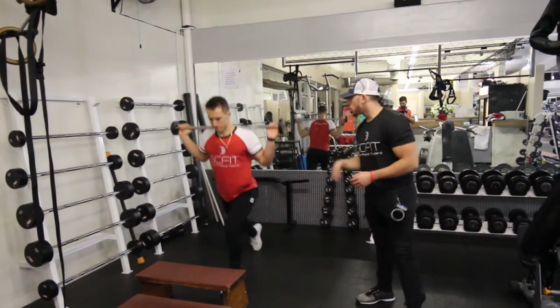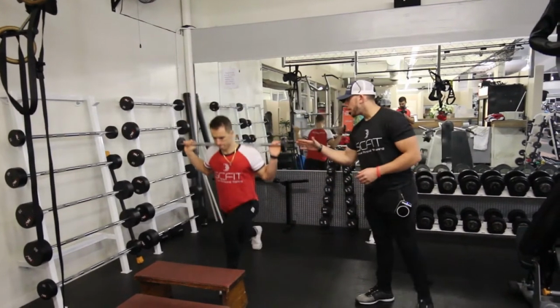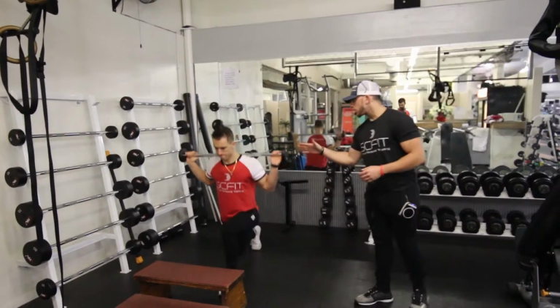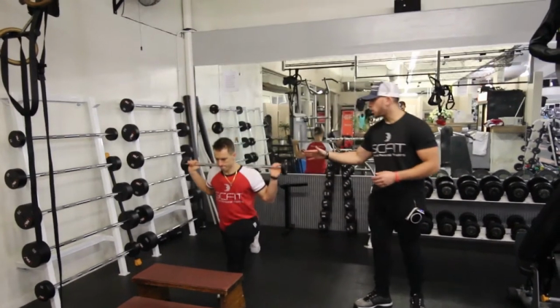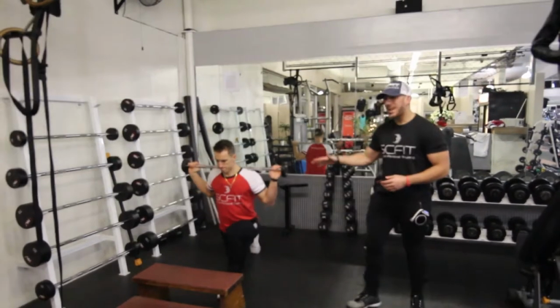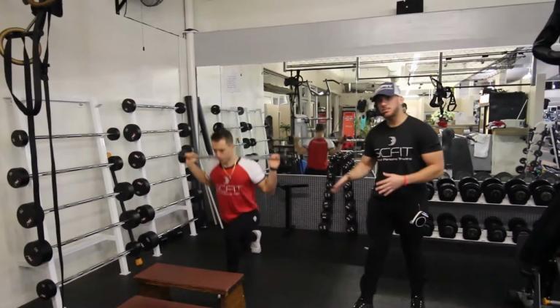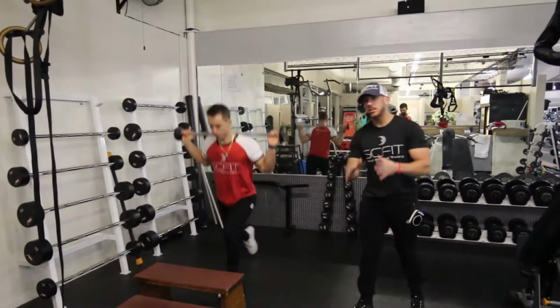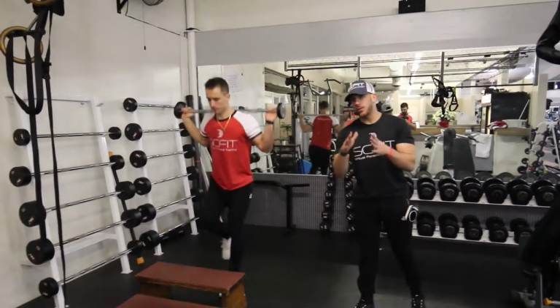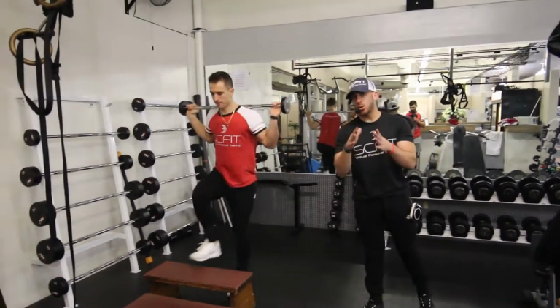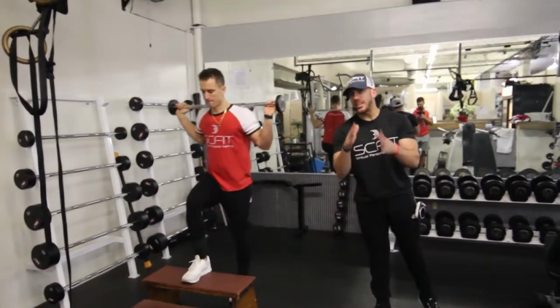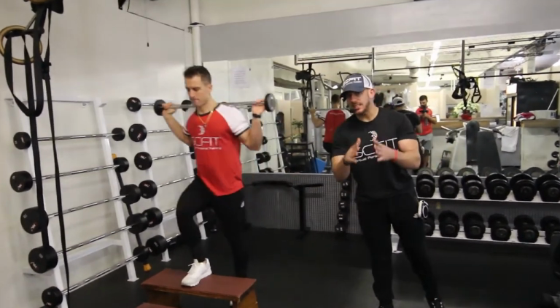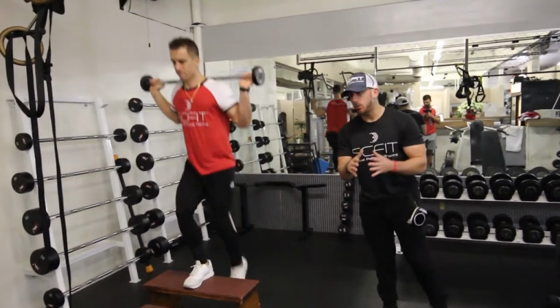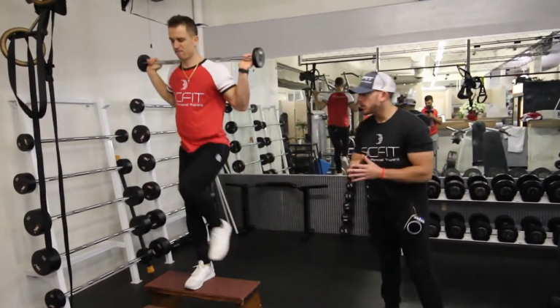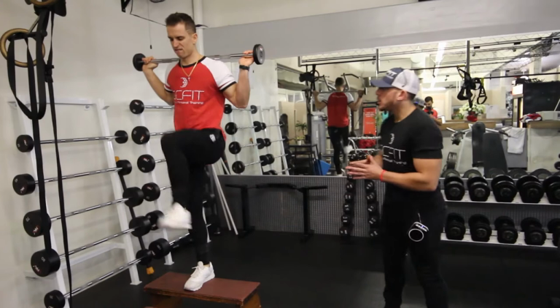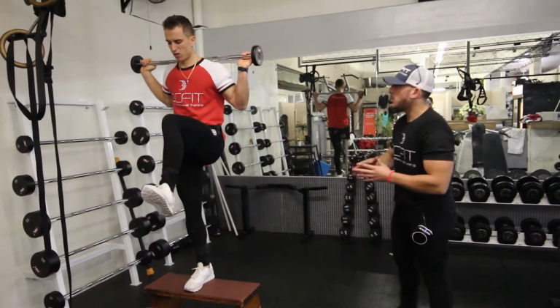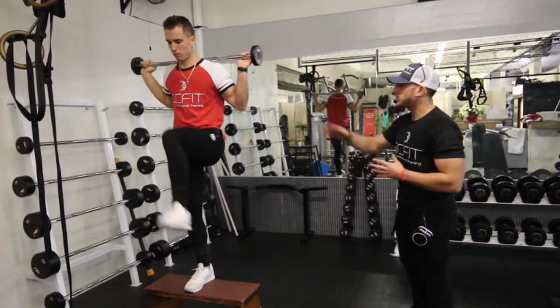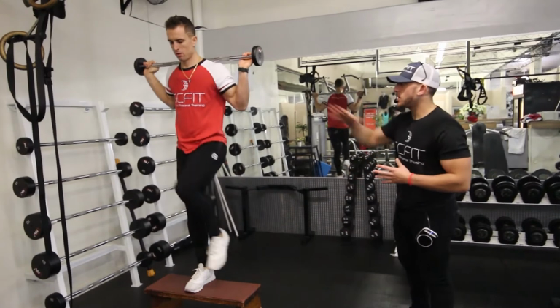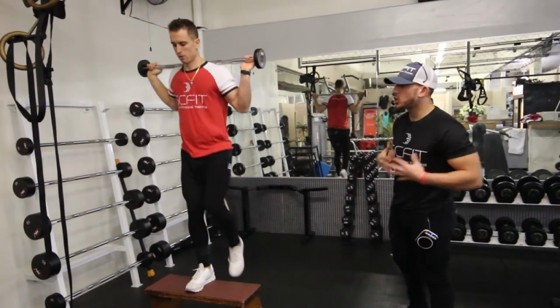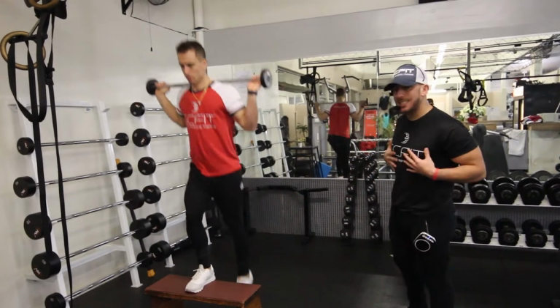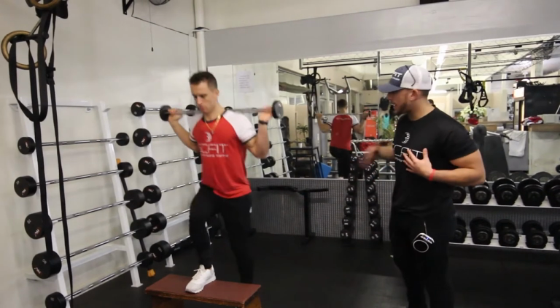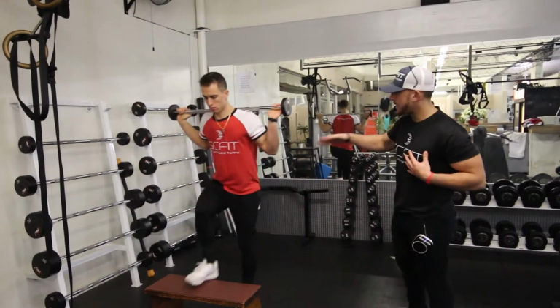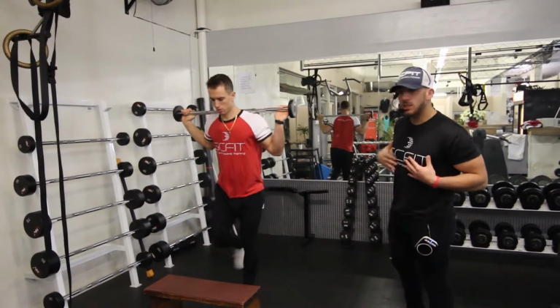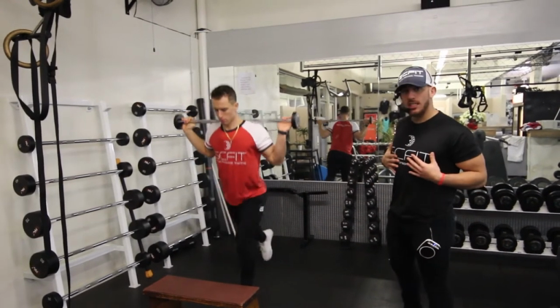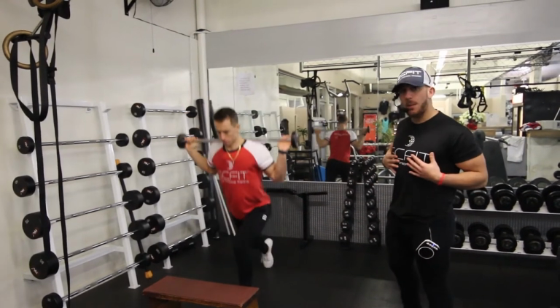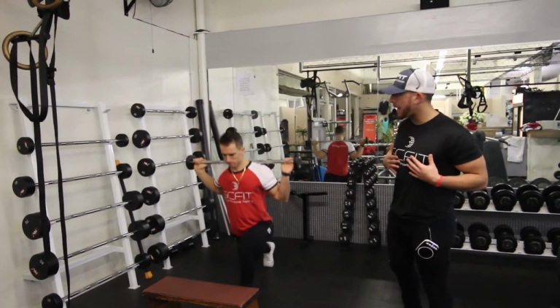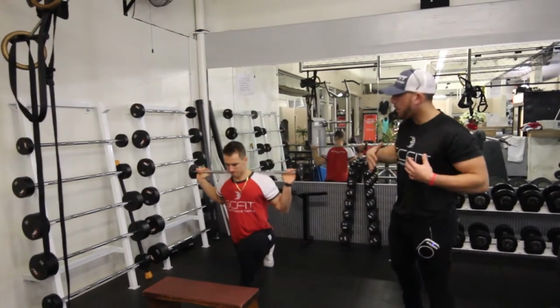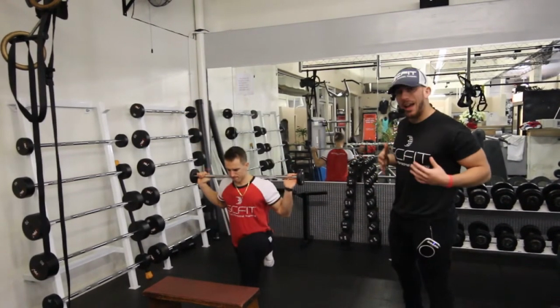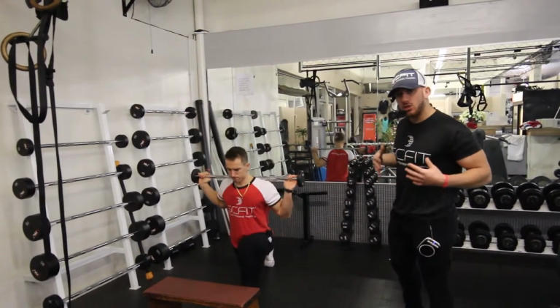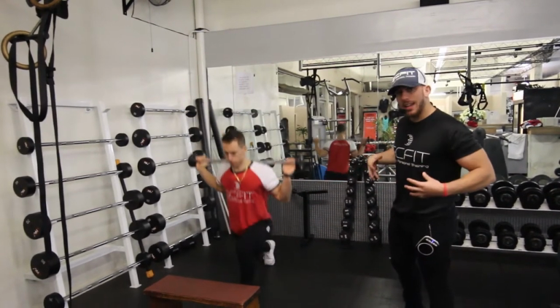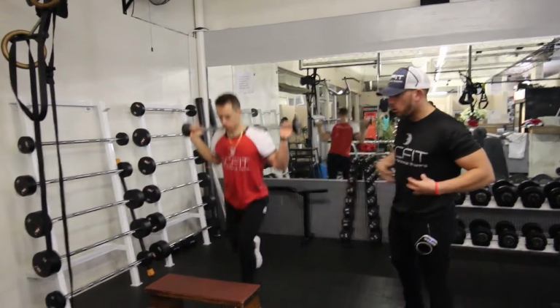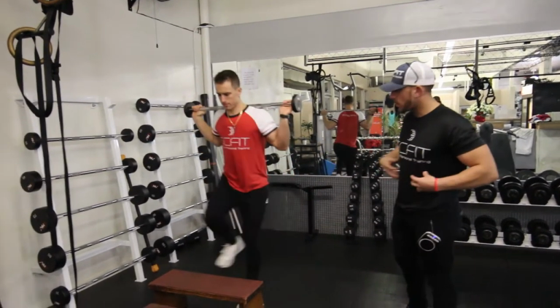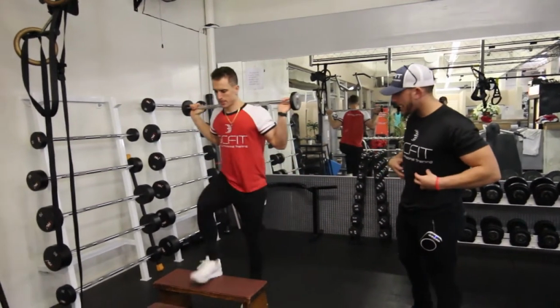You're going to want to make sure that your weight is based off of your fitness level. You're going to want to make sure that your chest is like his is — chest up high, back straight, core tight.